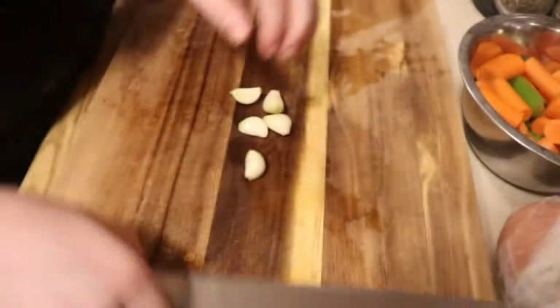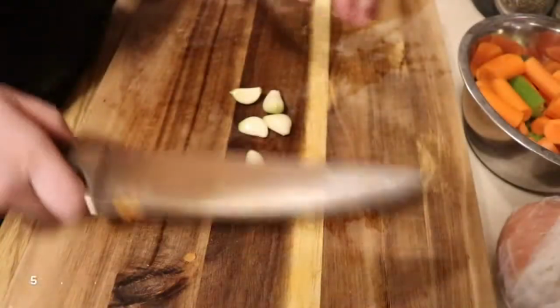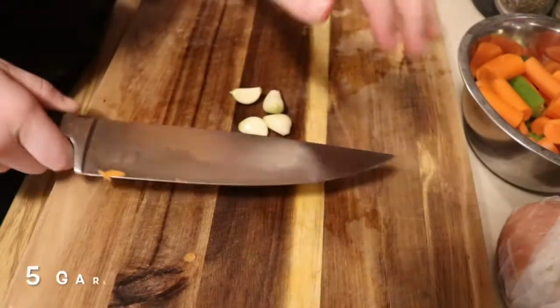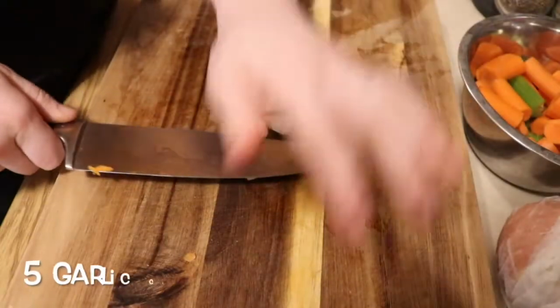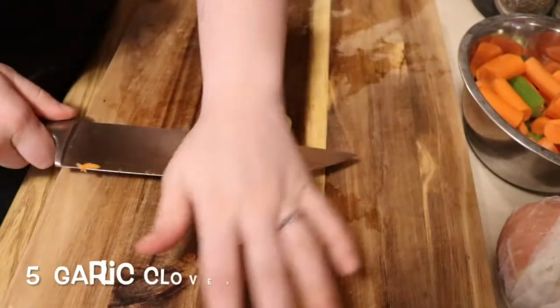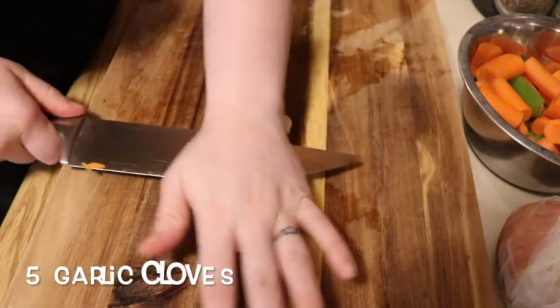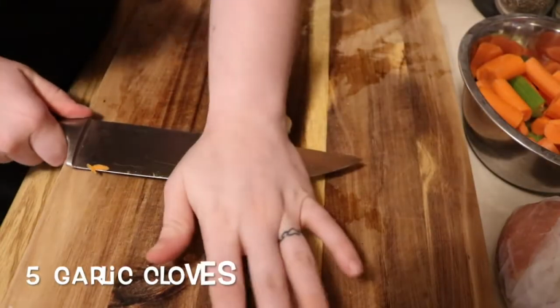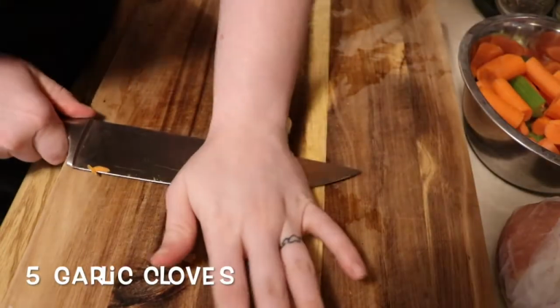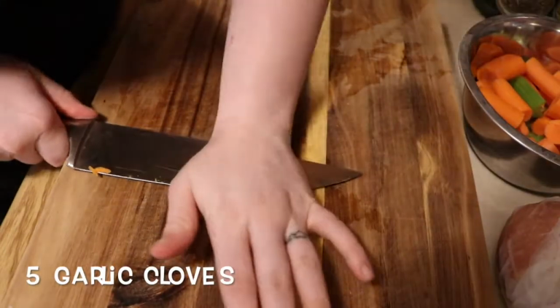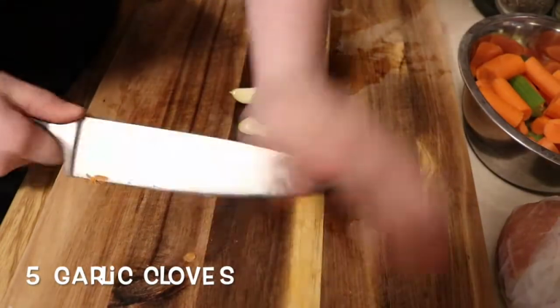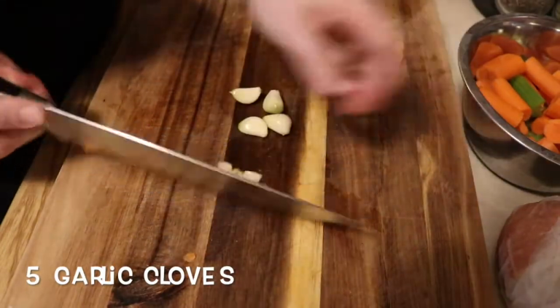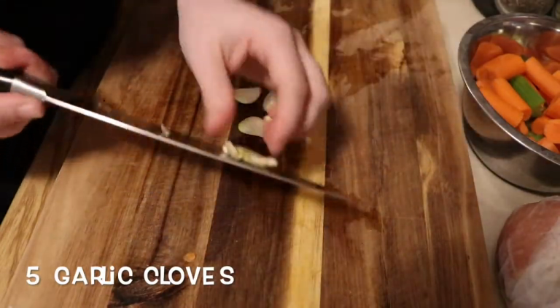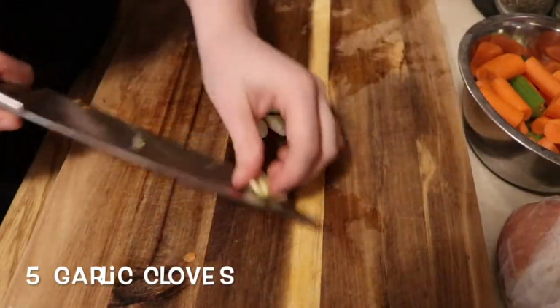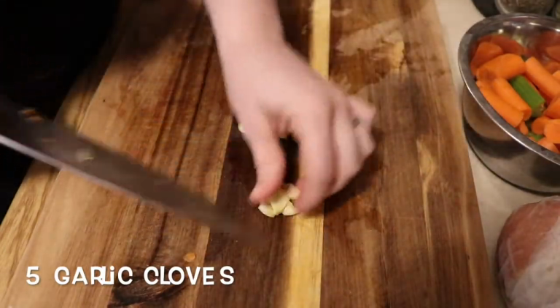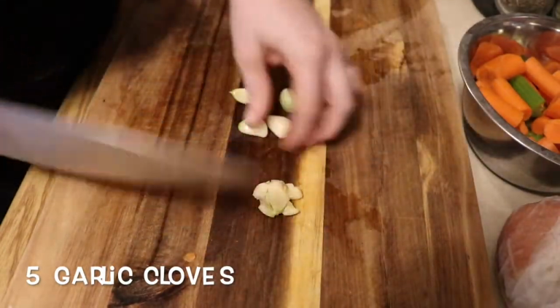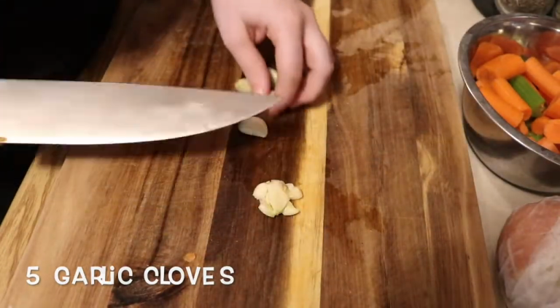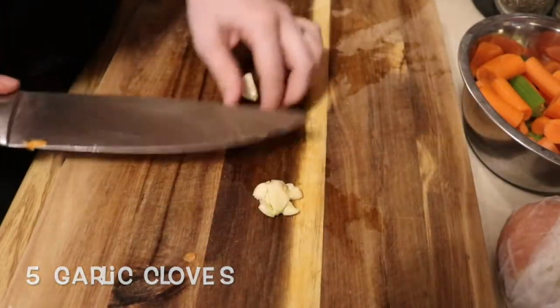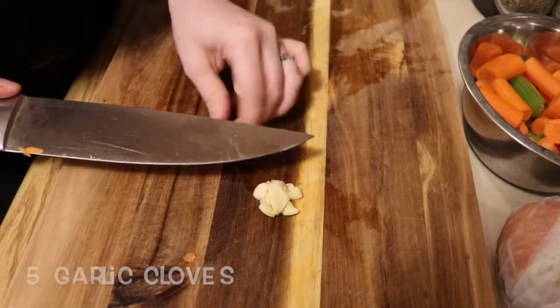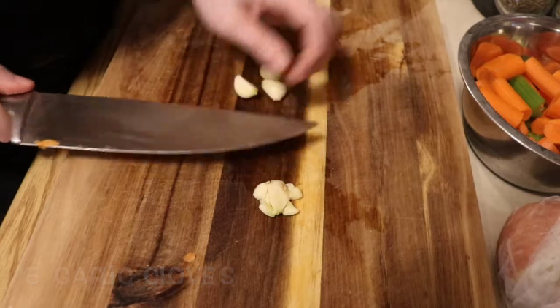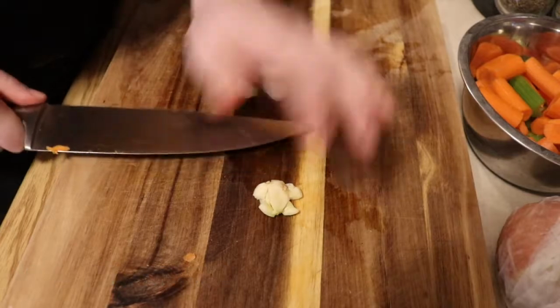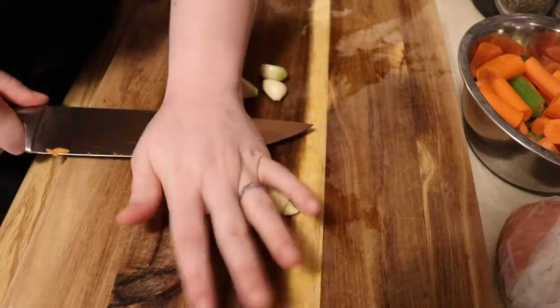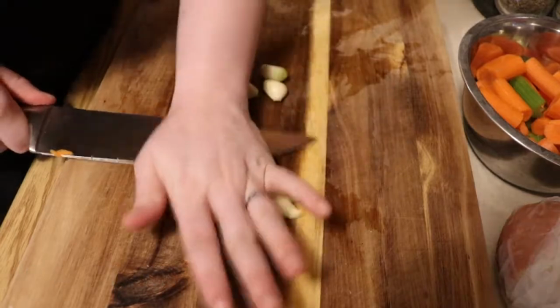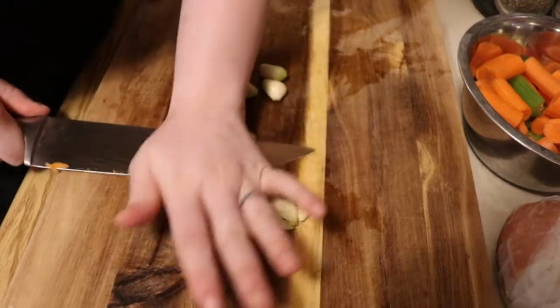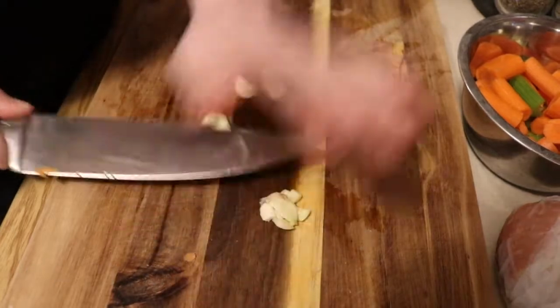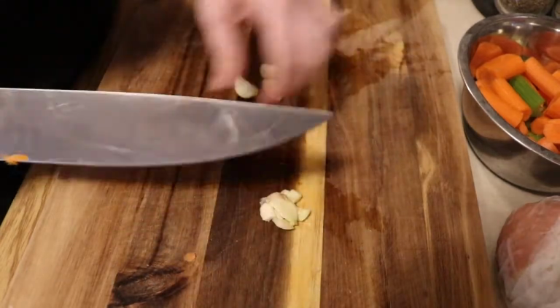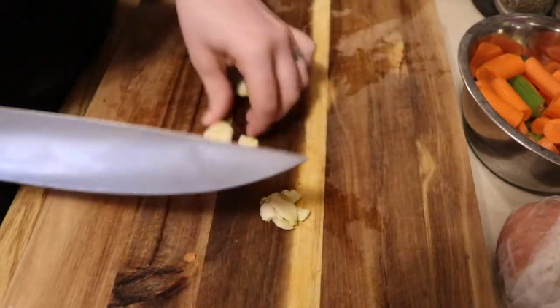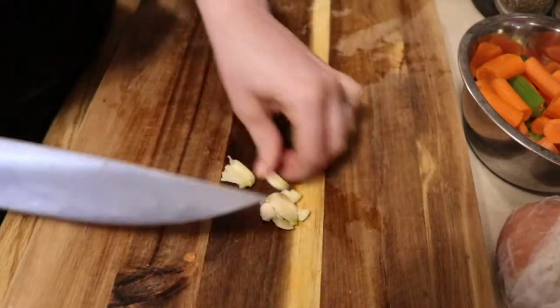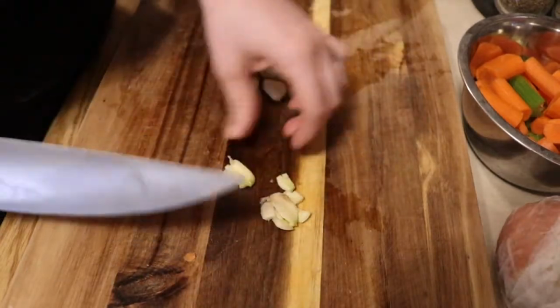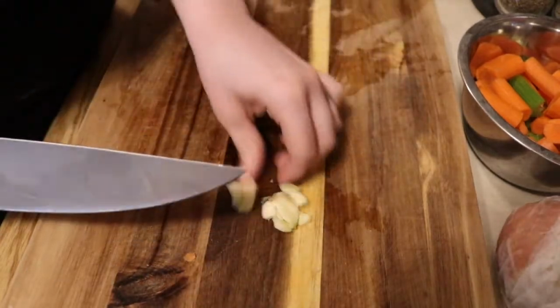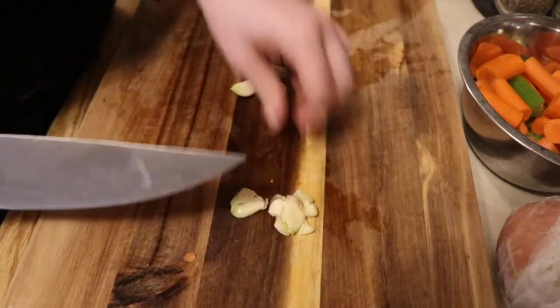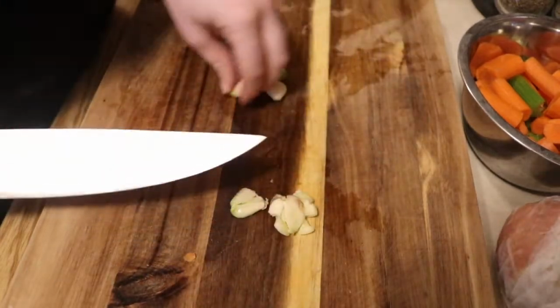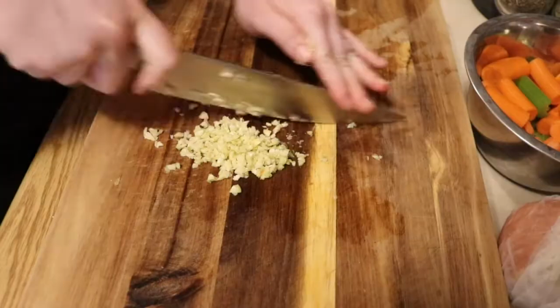Now we will mince five cloves of garlic, because you can never have too much garlic in anything you make.